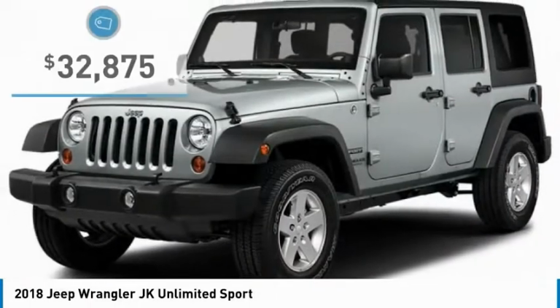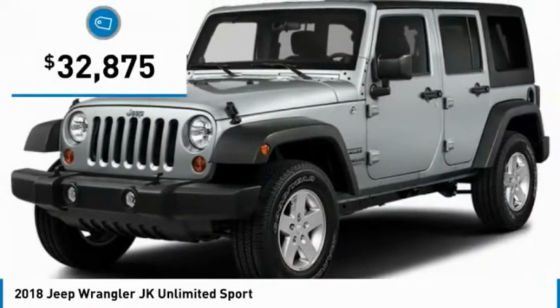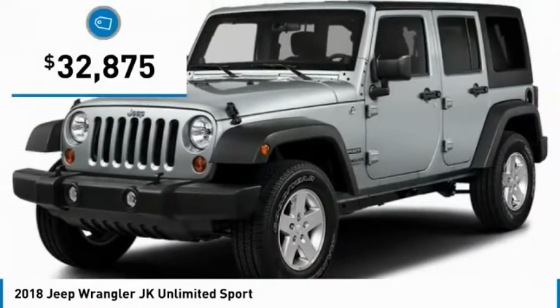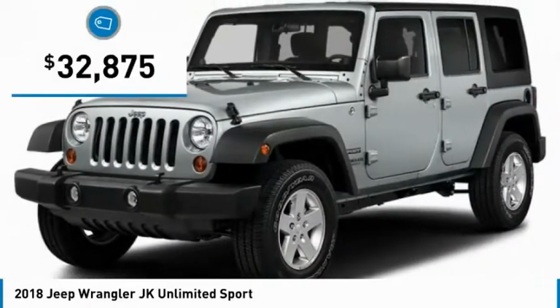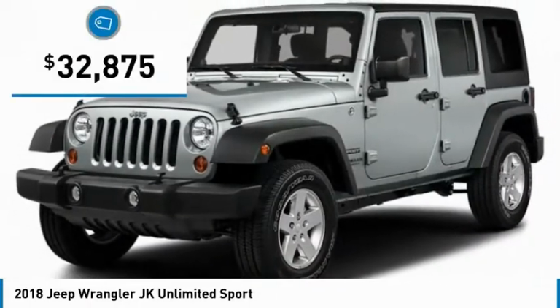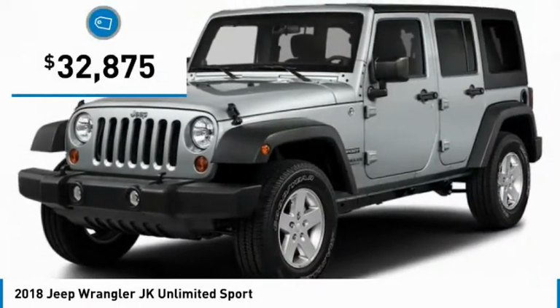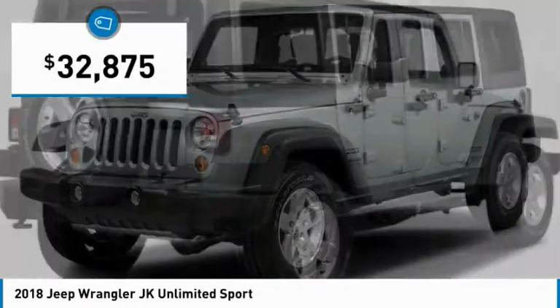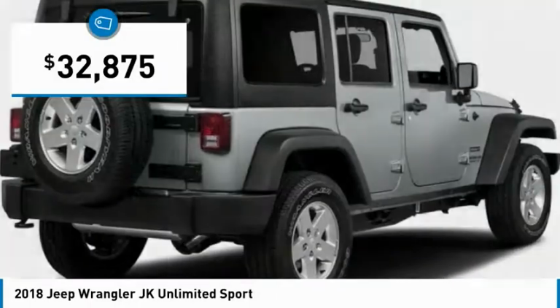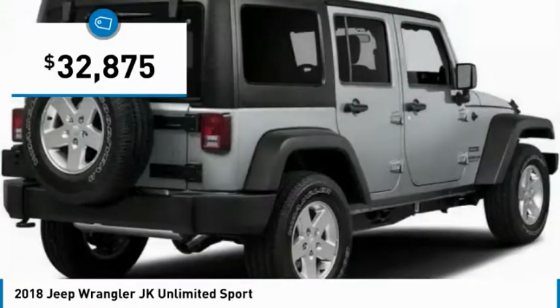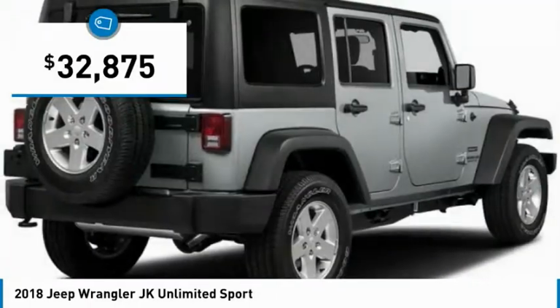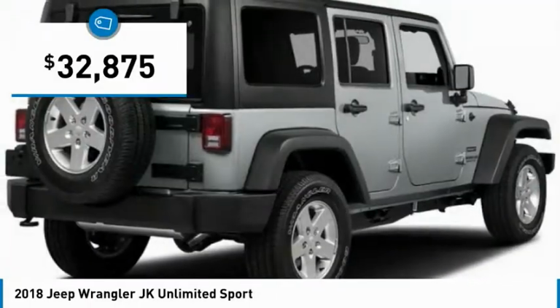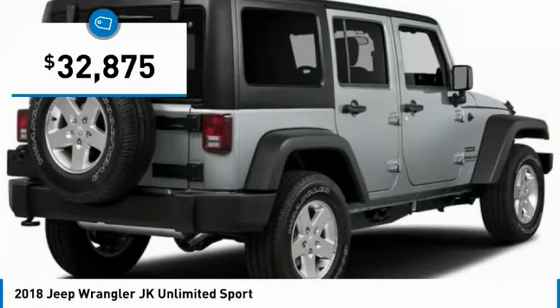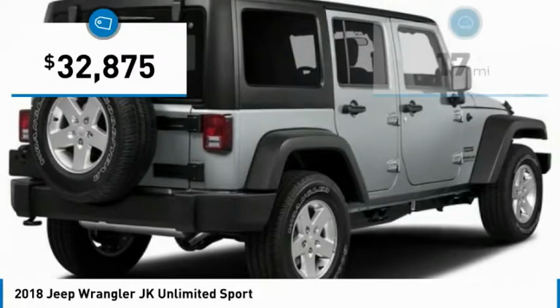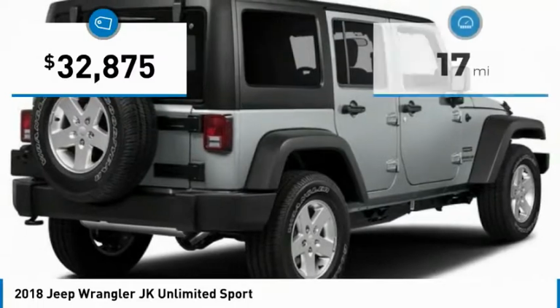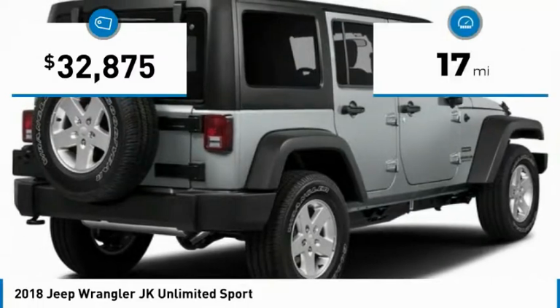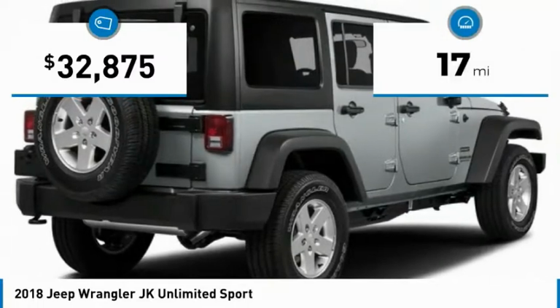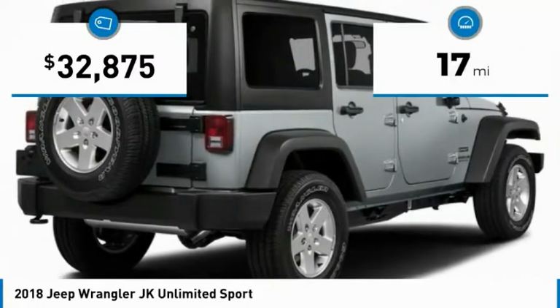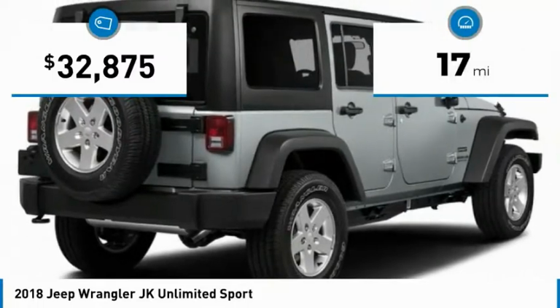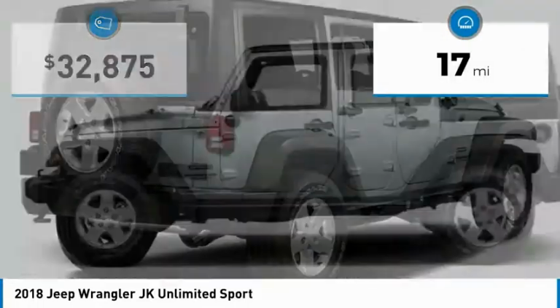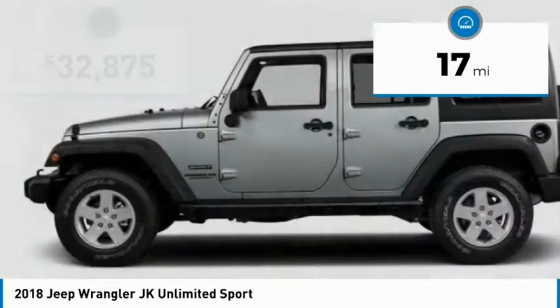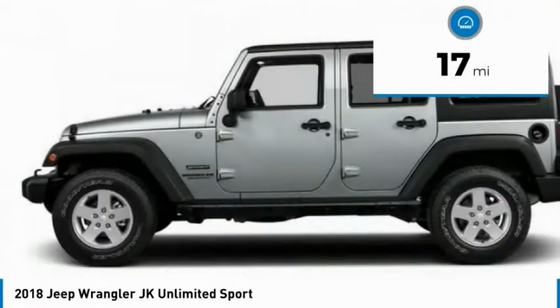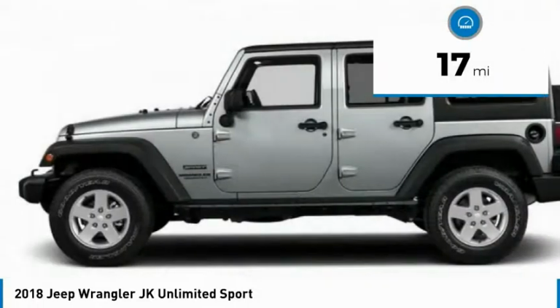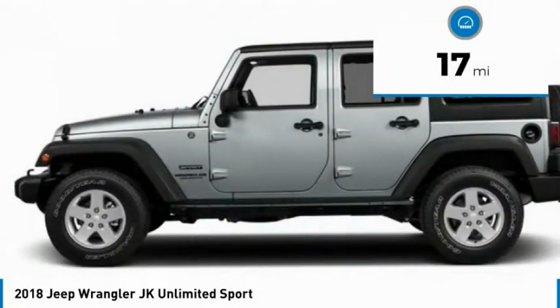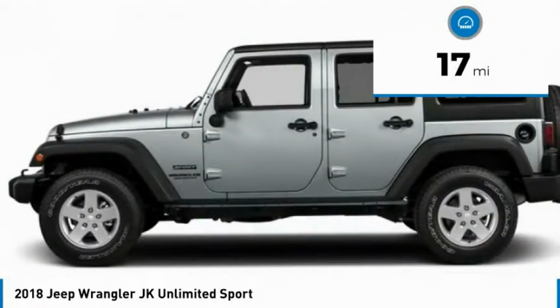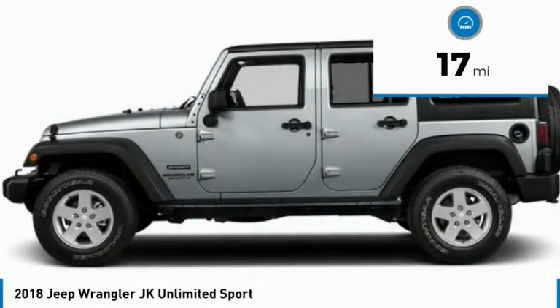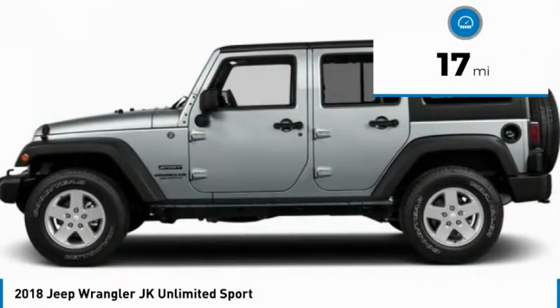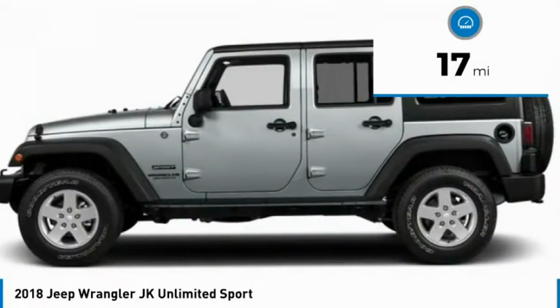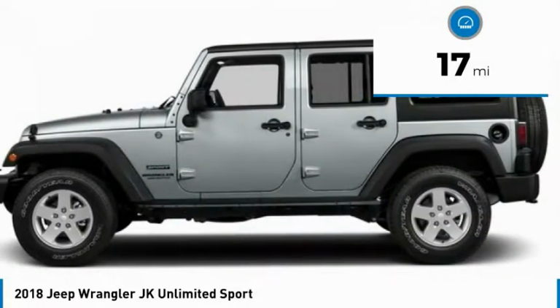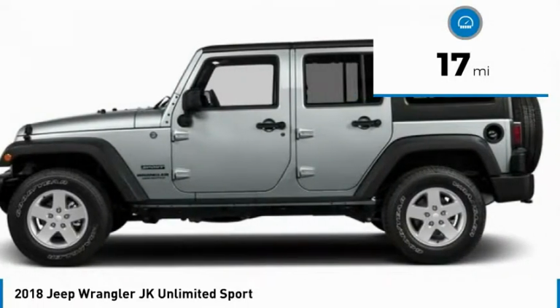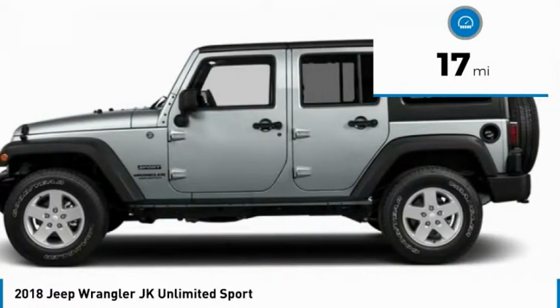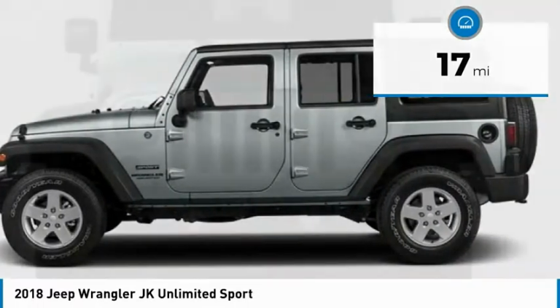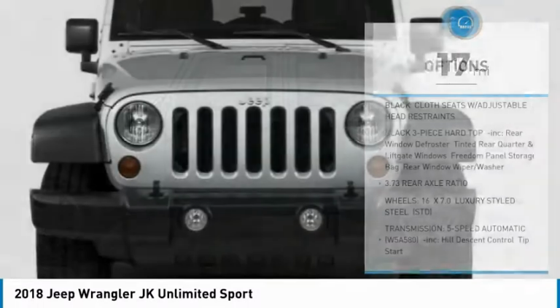It is priced below $35,000 and has less than 100 miles. Here are some of this vehicle's great options.